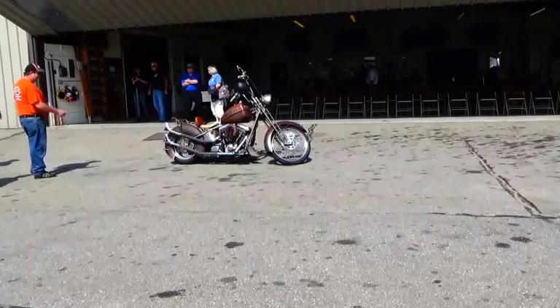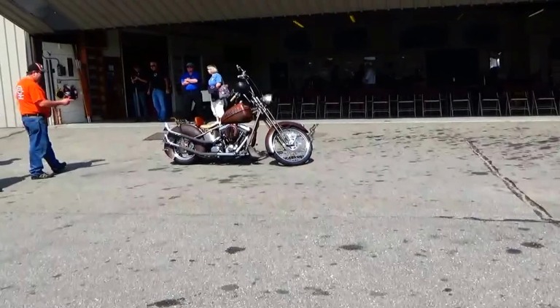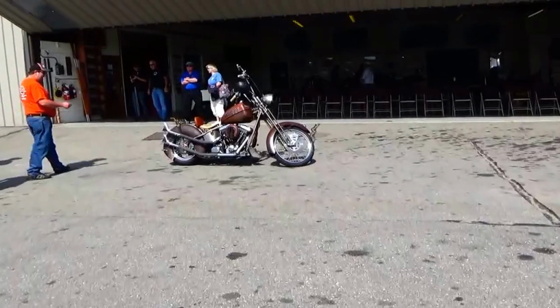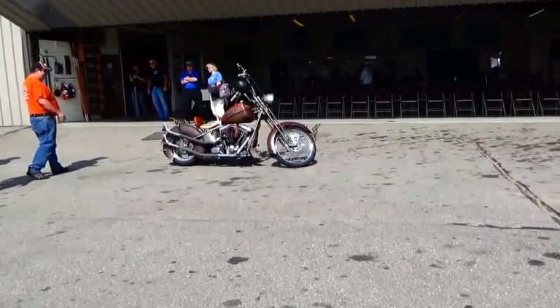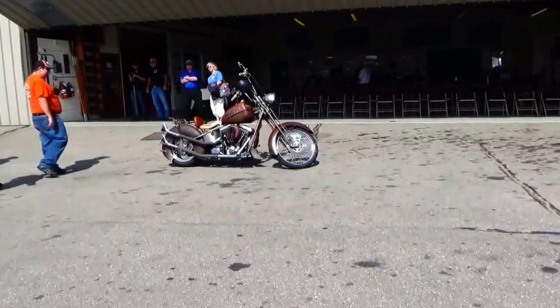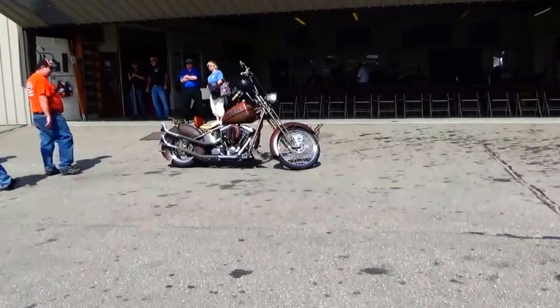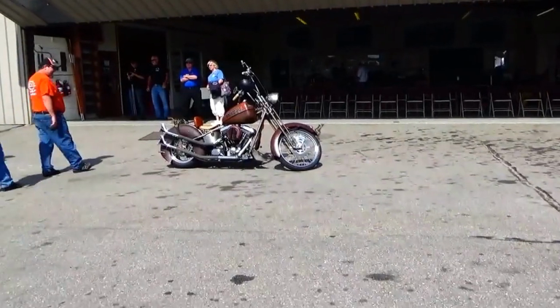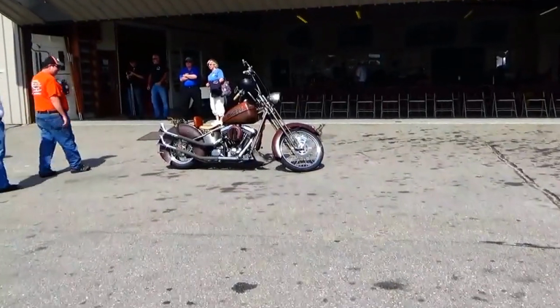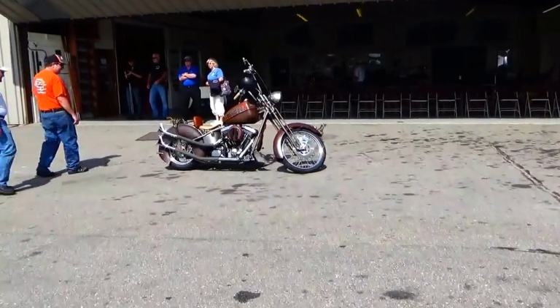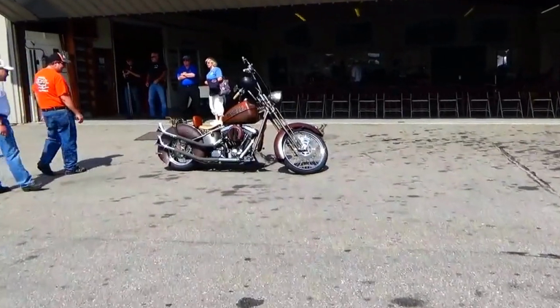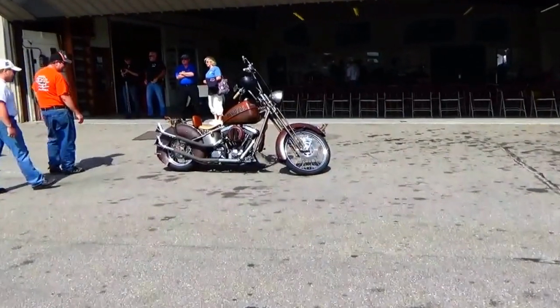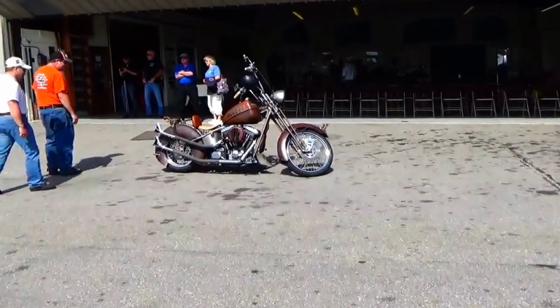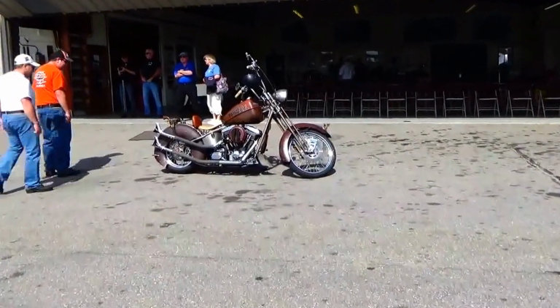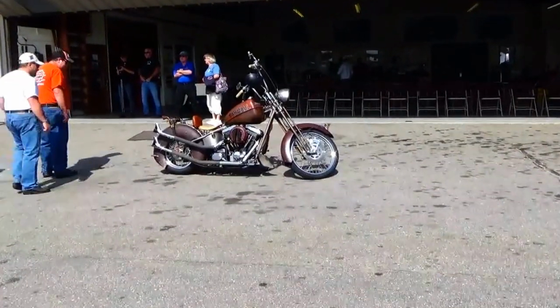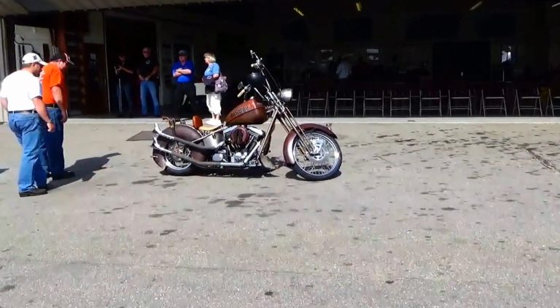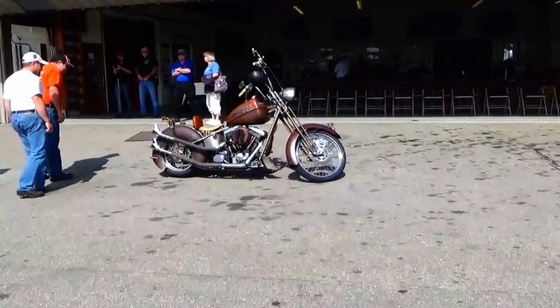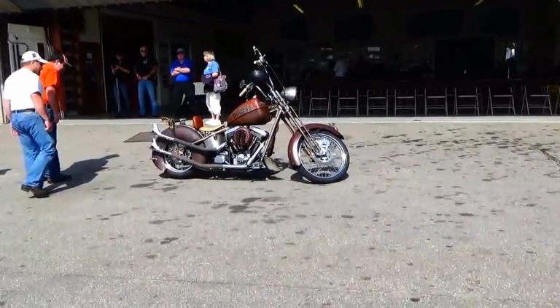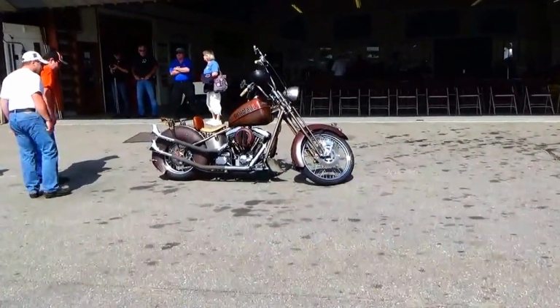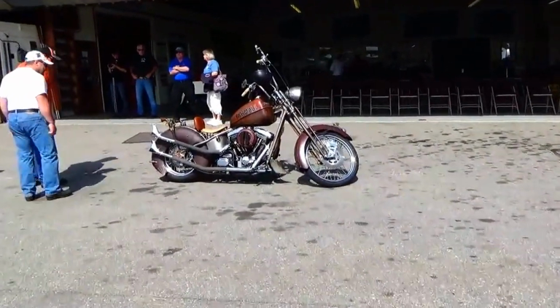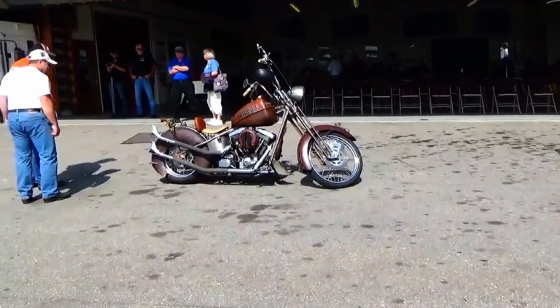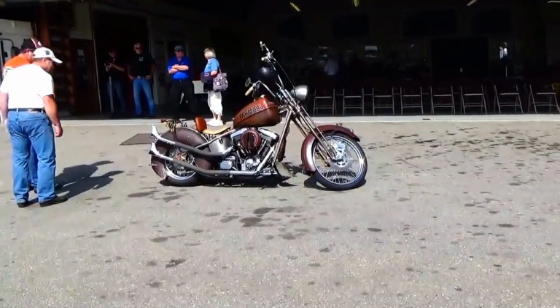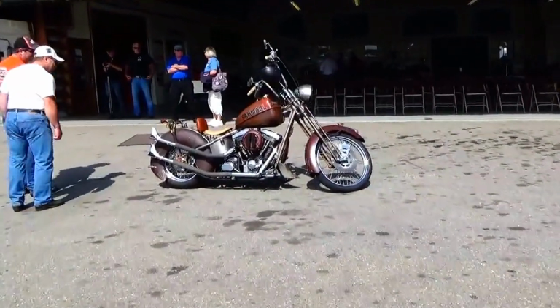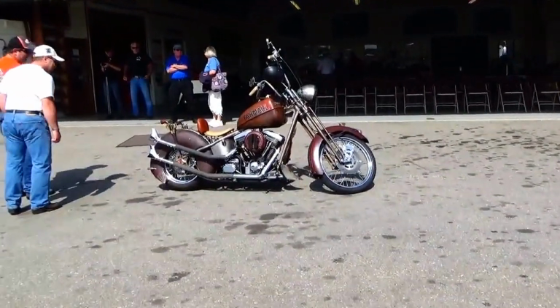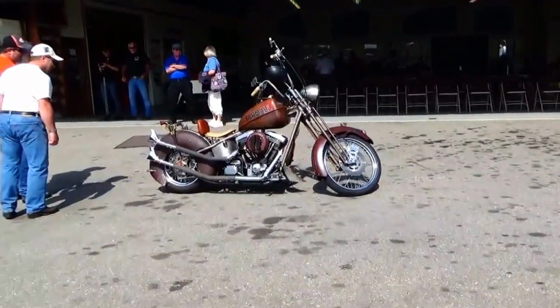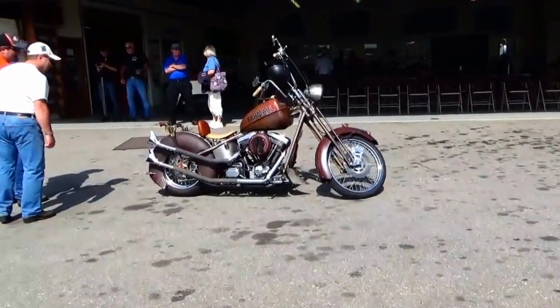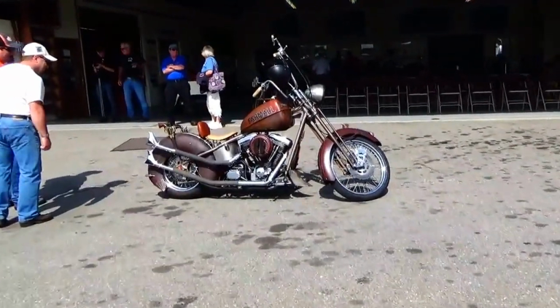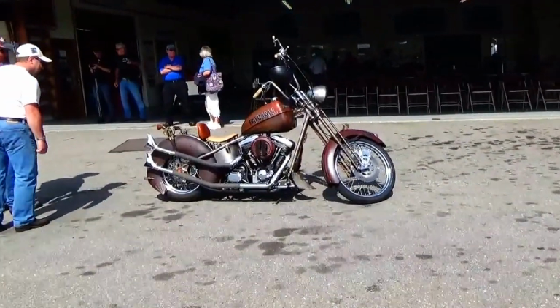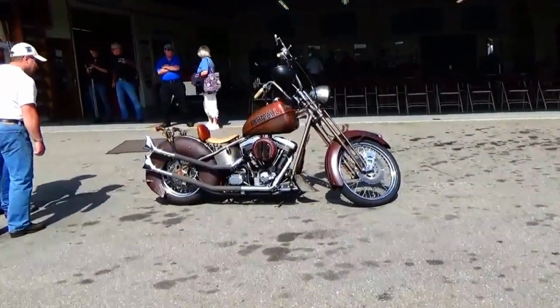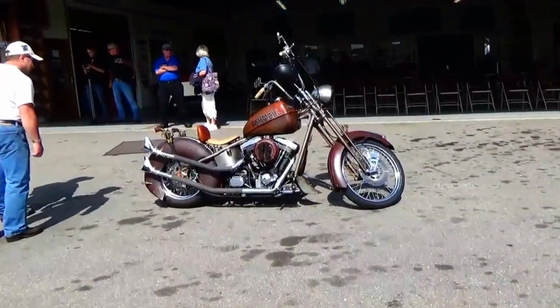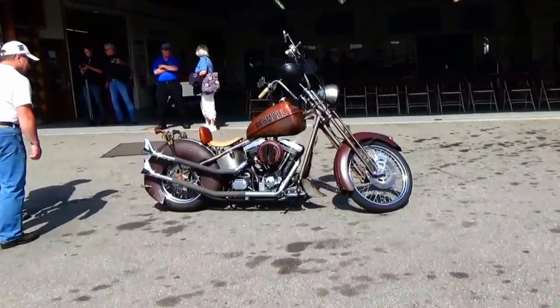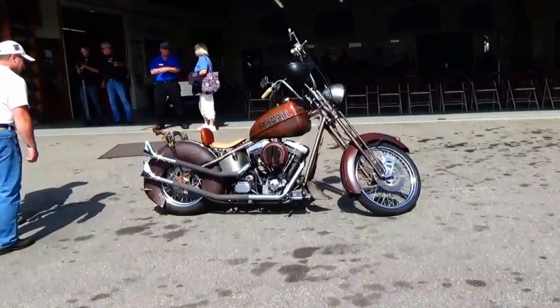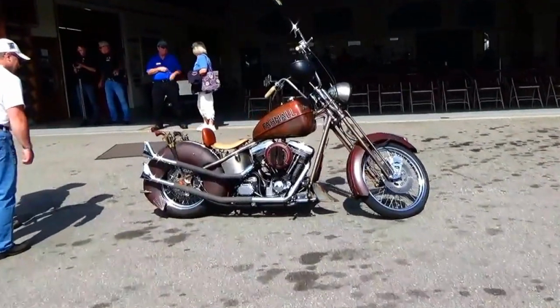Look at that. It says Farm Hall on it. That's cute. Look at that.